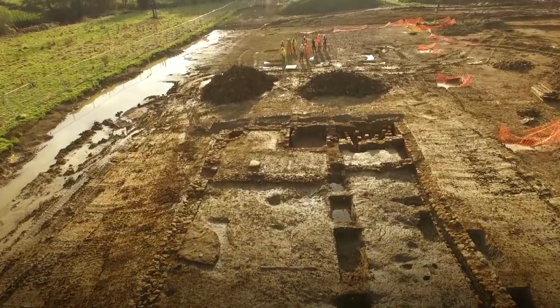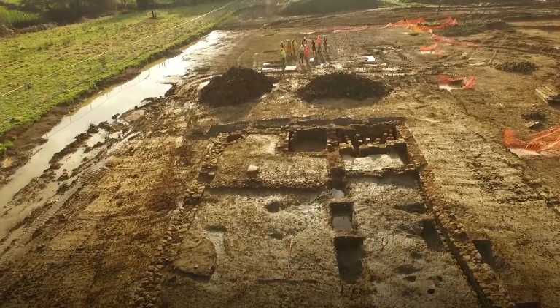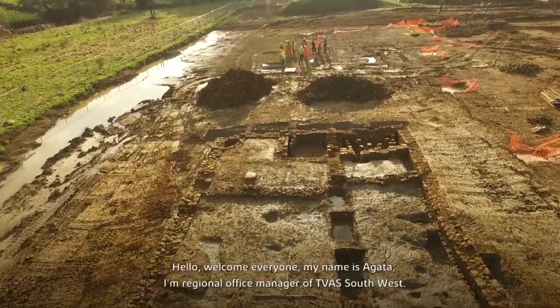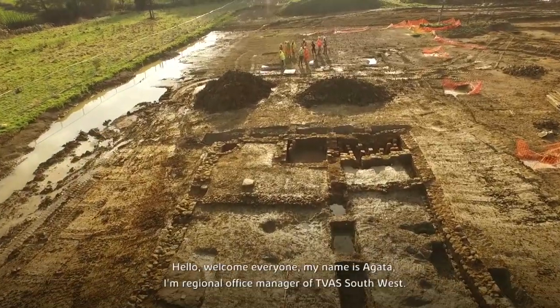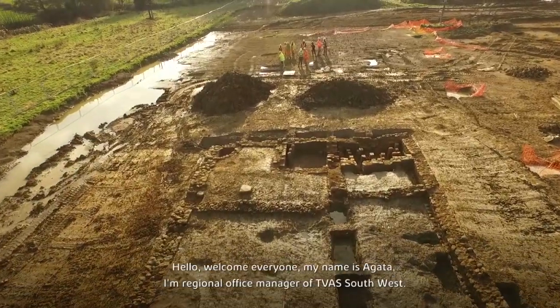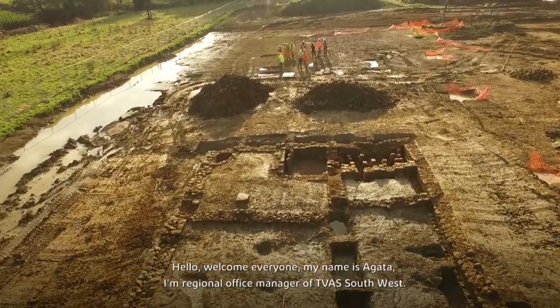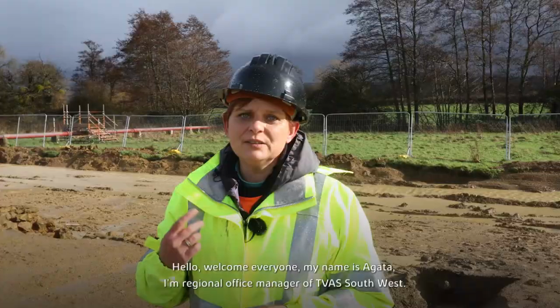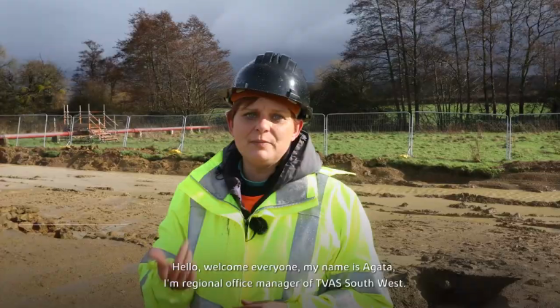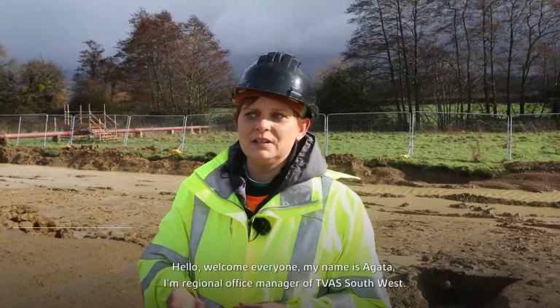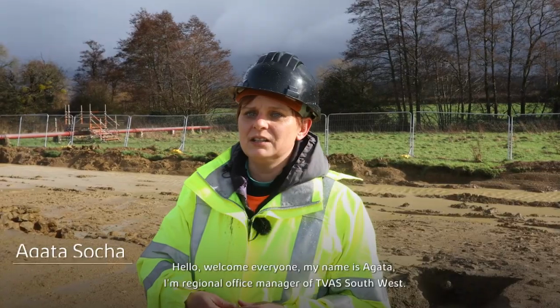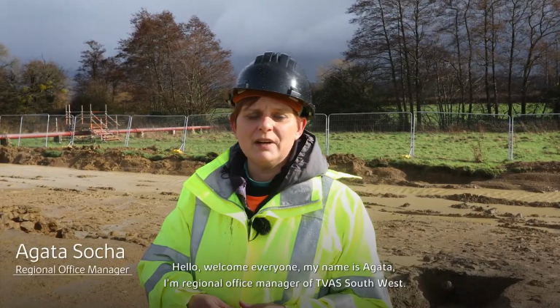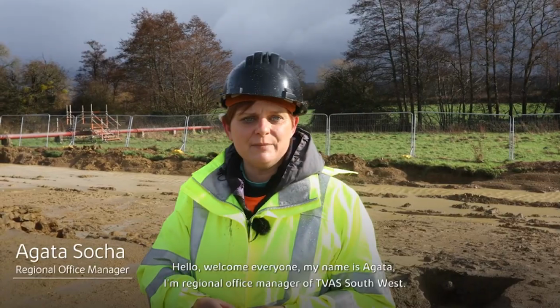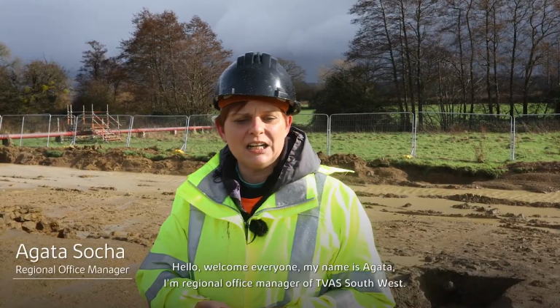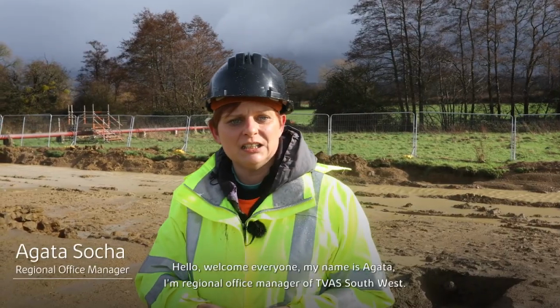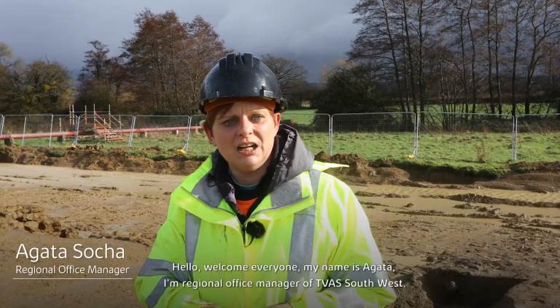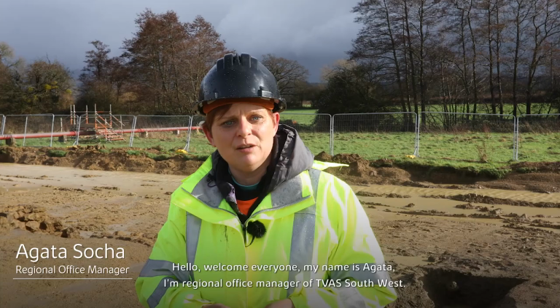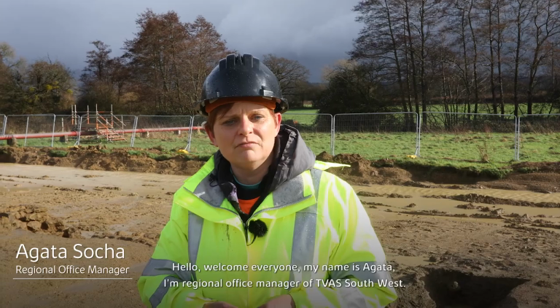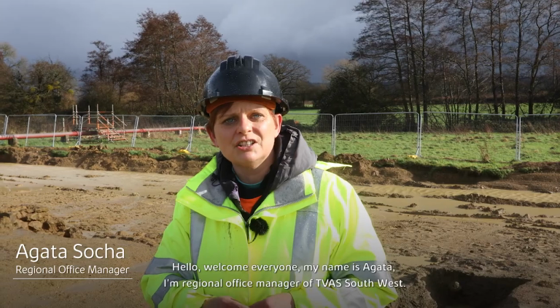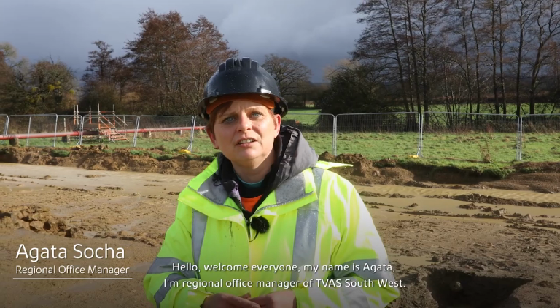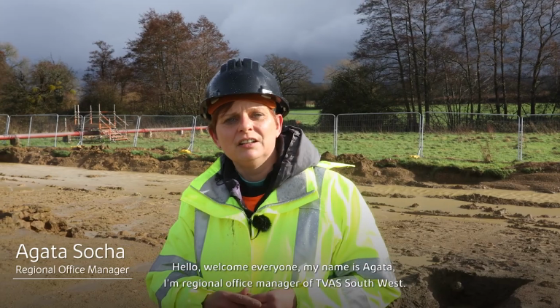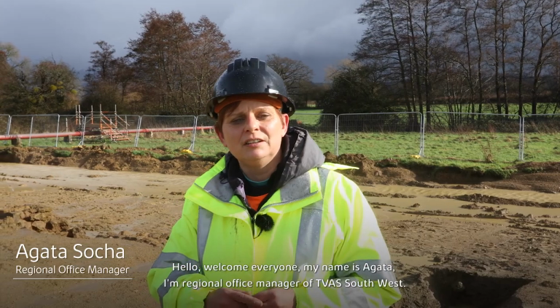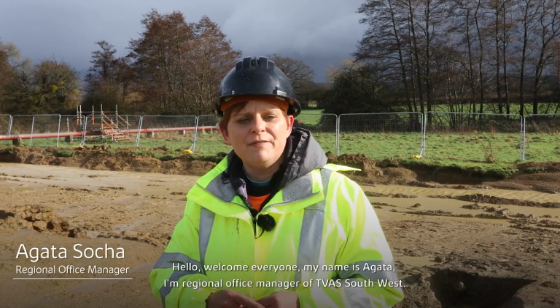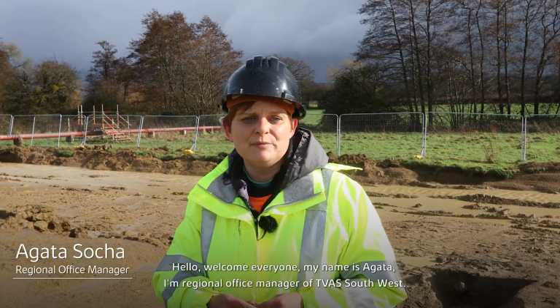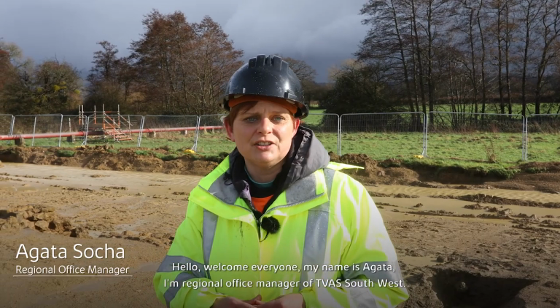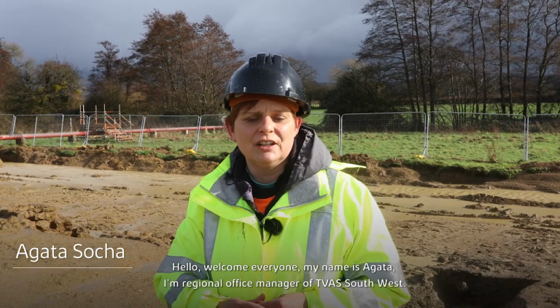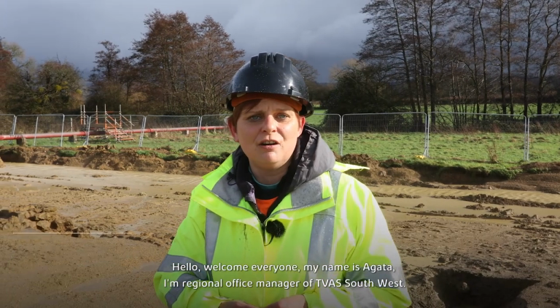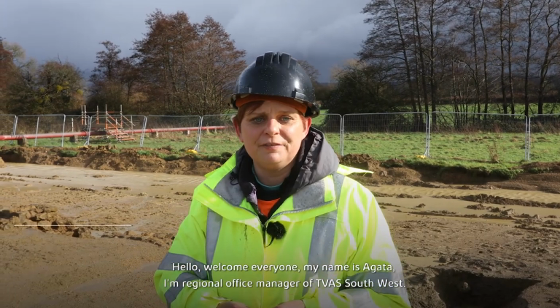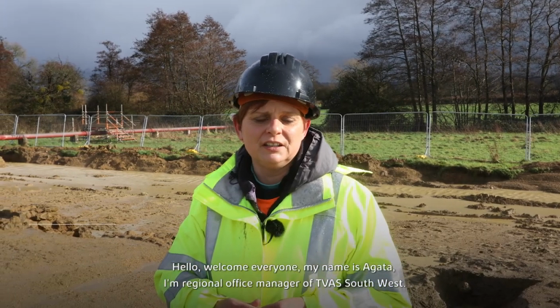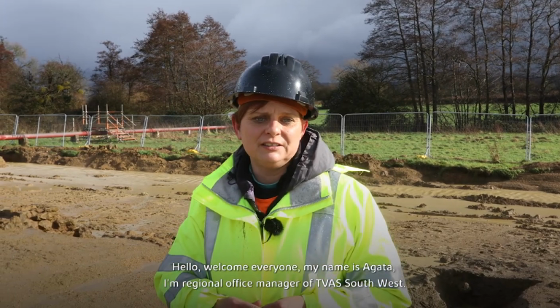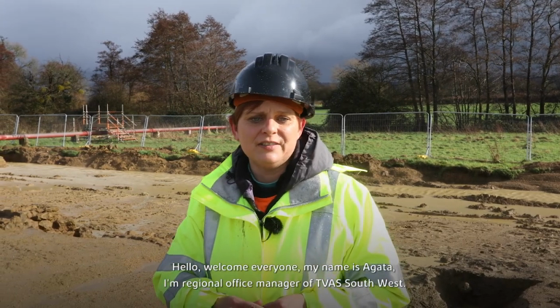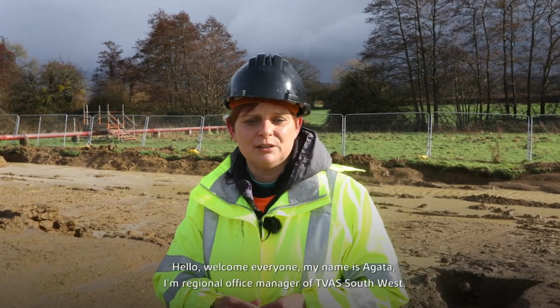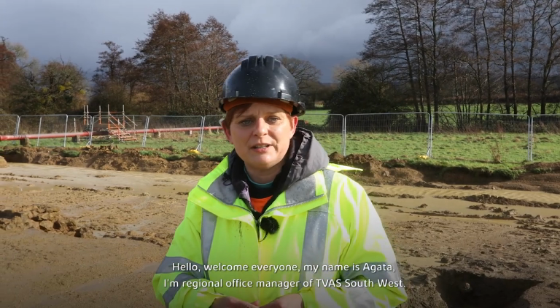Hello, welcome everyone. My name is Agata. I'm regional office manager of TVAS Southwest.